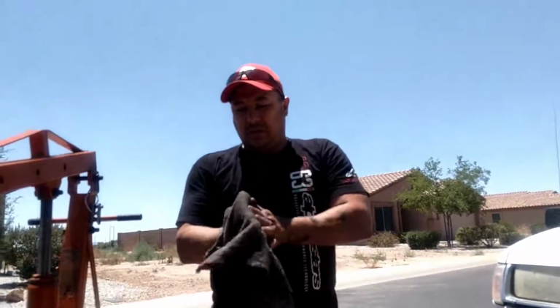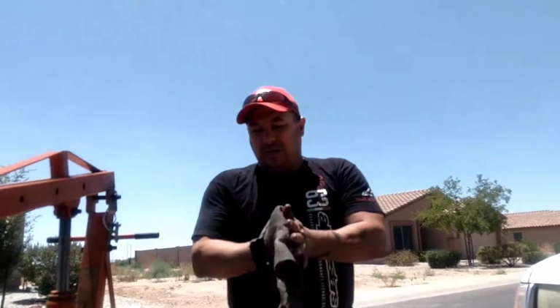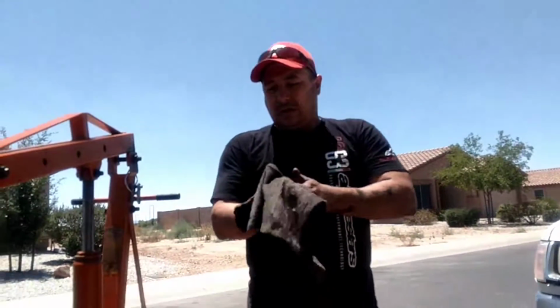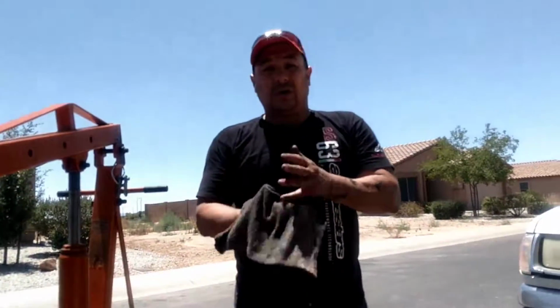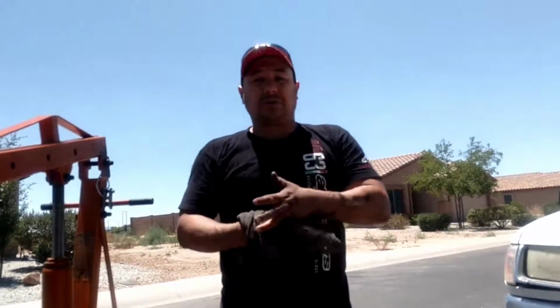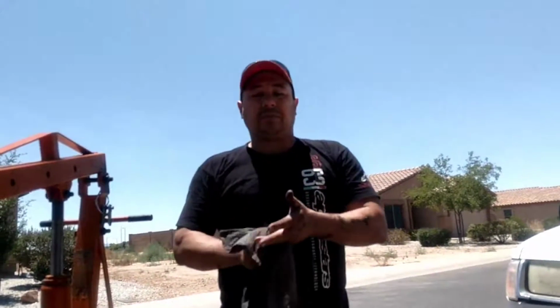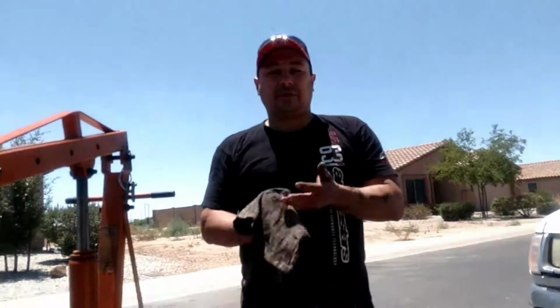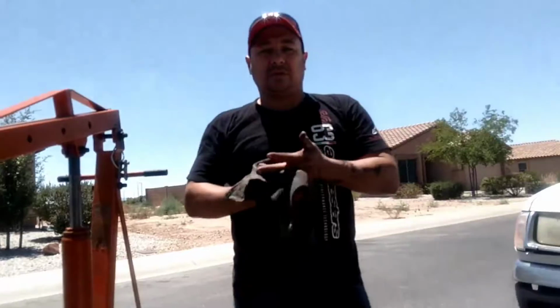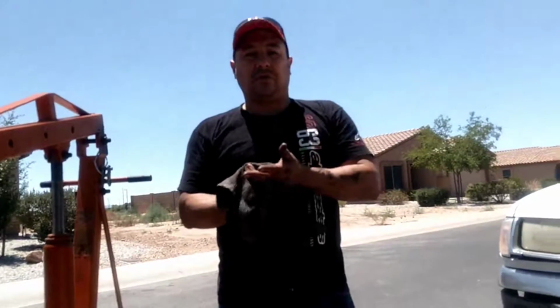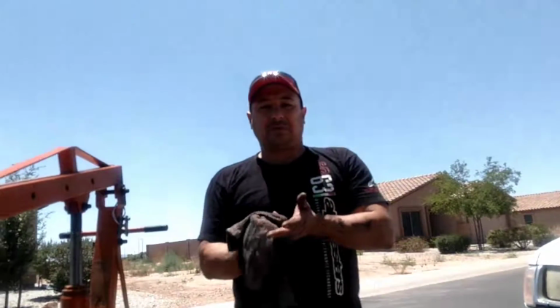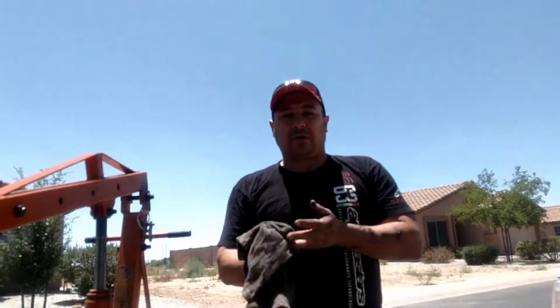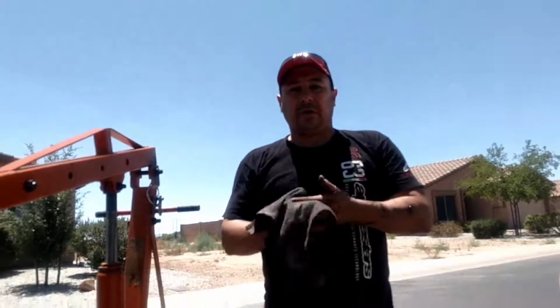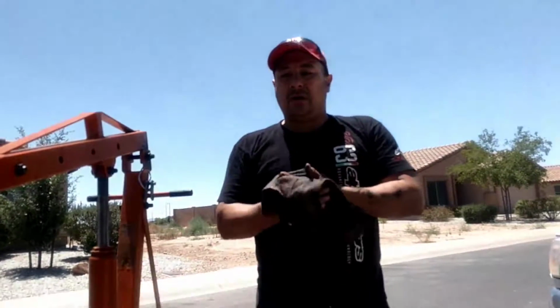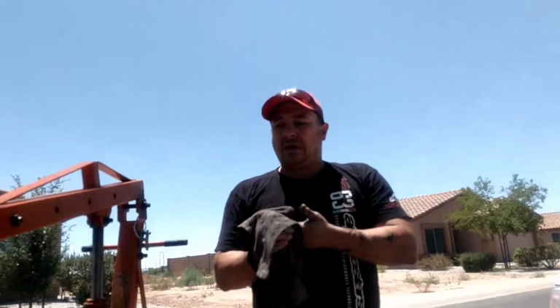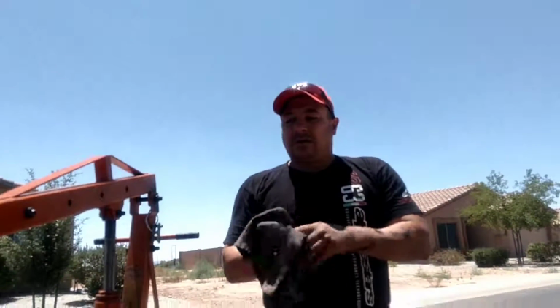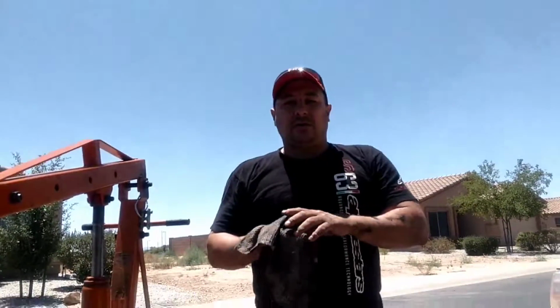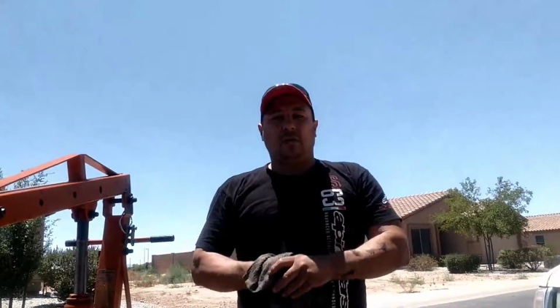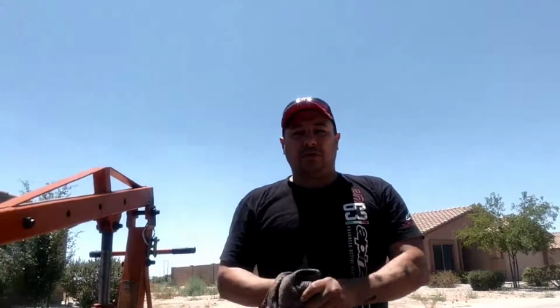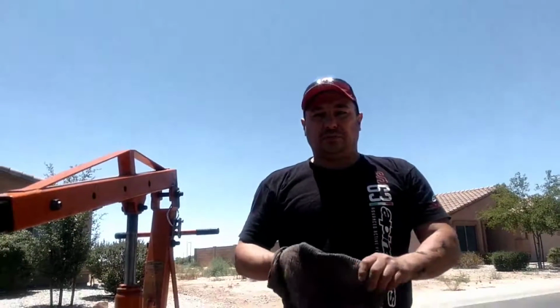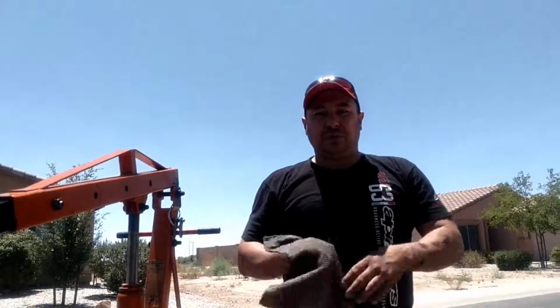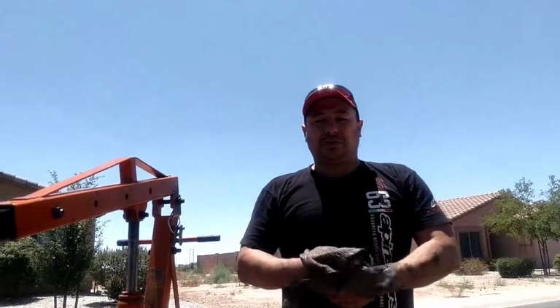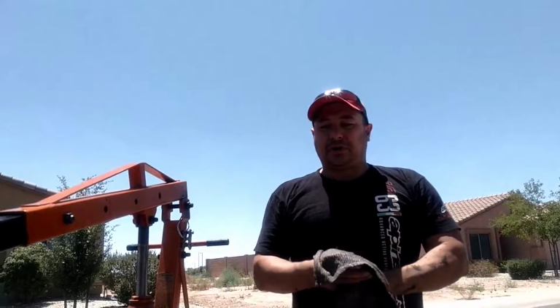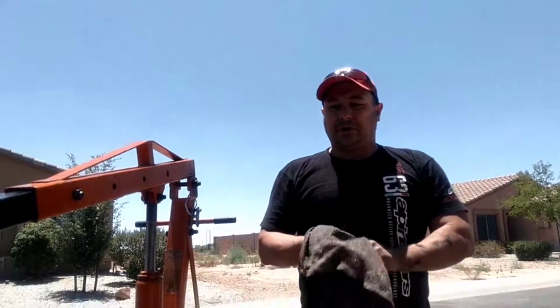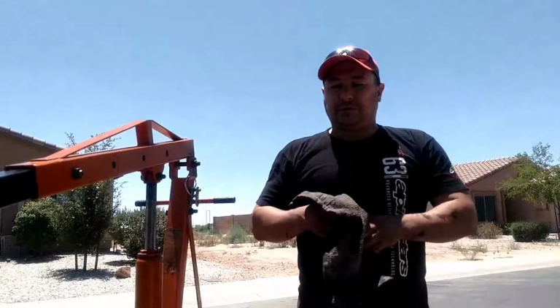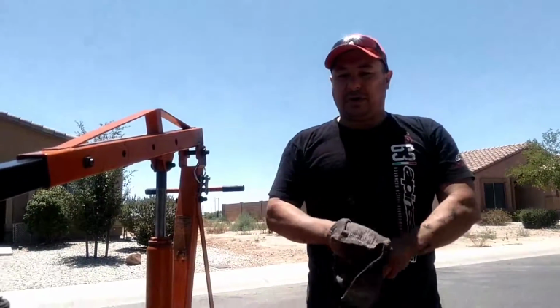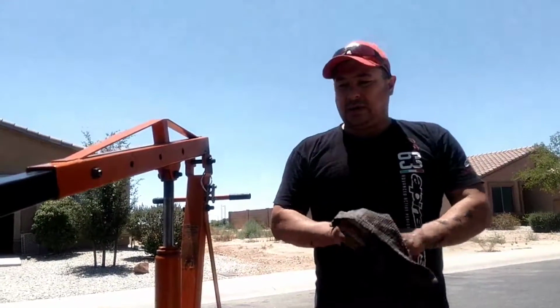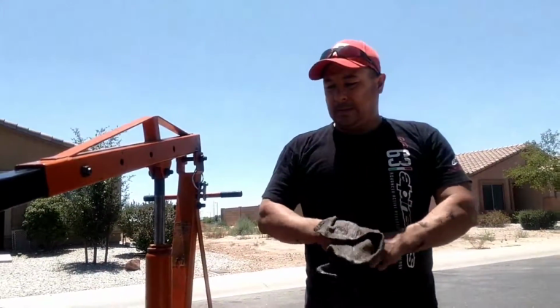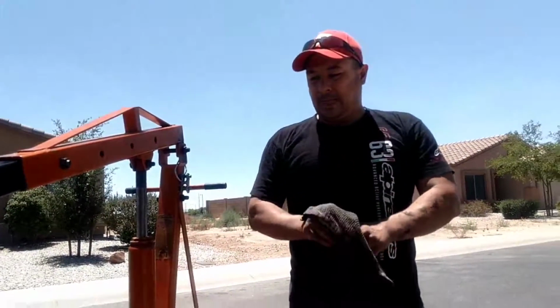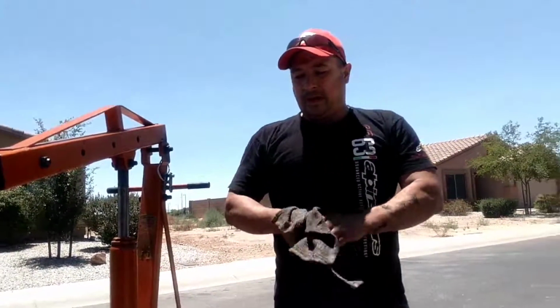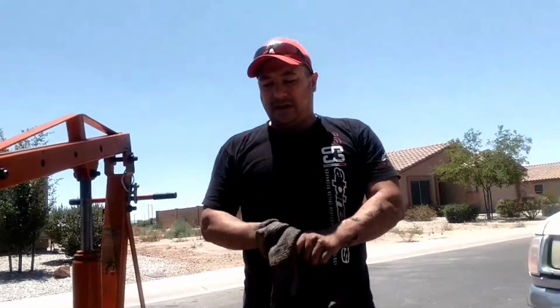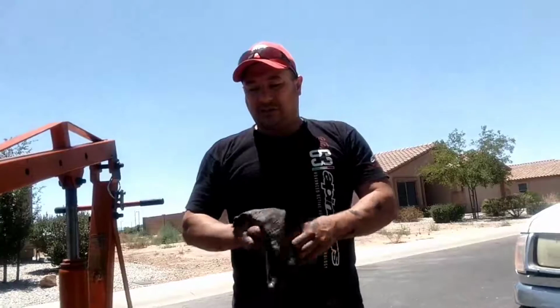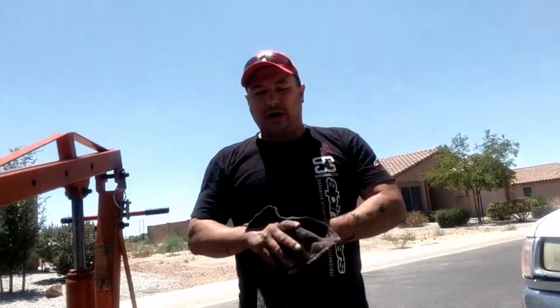We're also going to put a turbo on this motor. Don't know what boost we're going to use, but we're going to get a turbo on this motor.